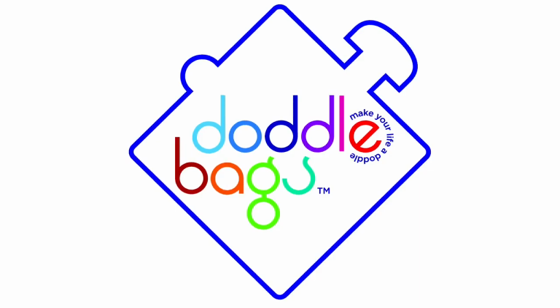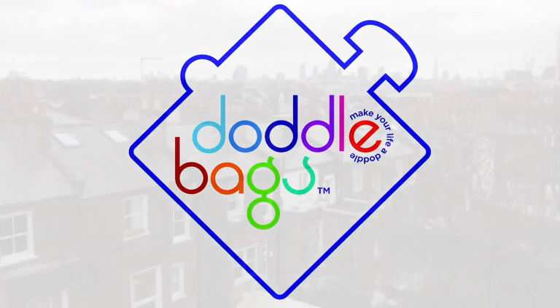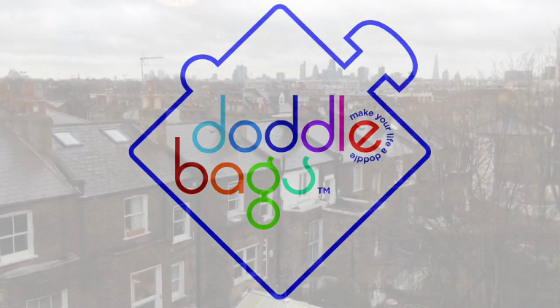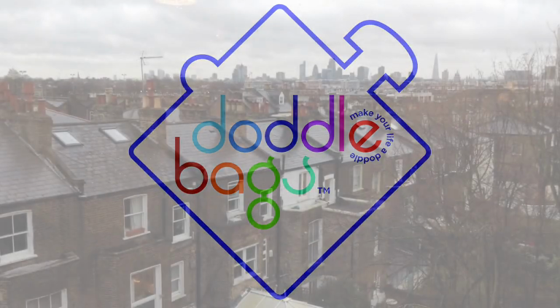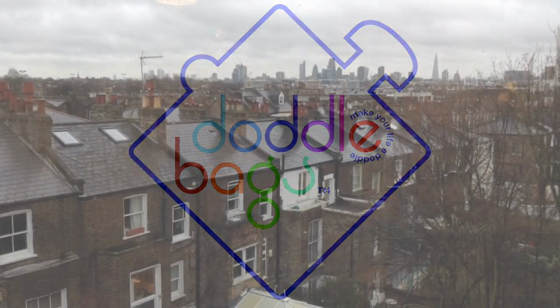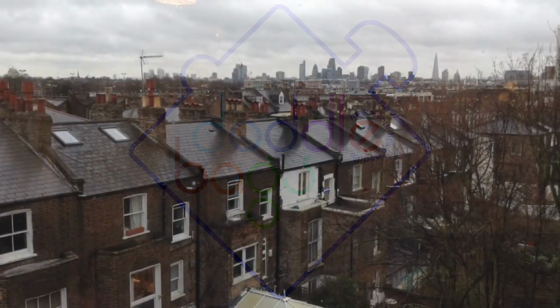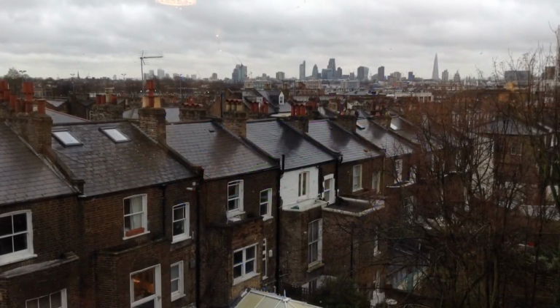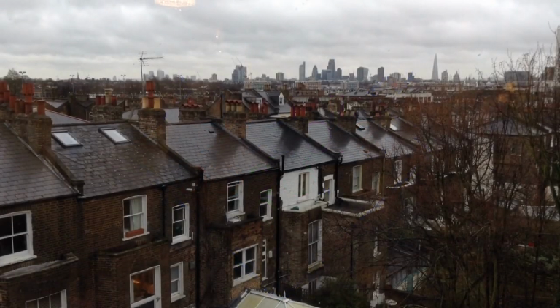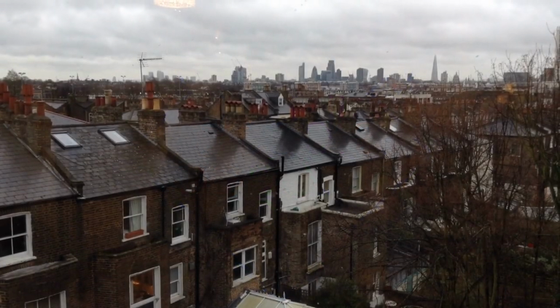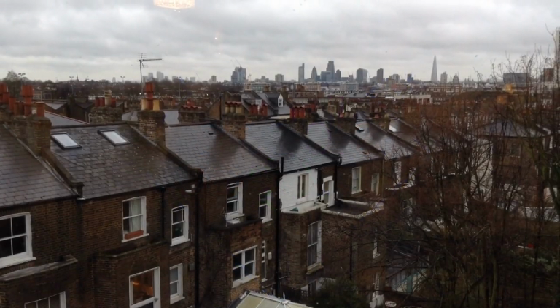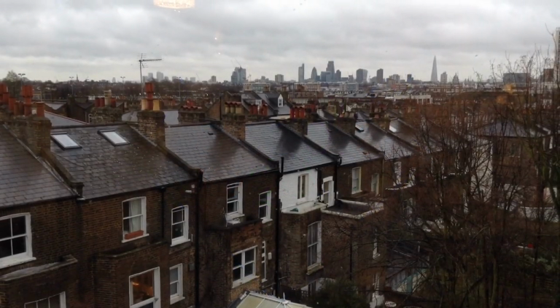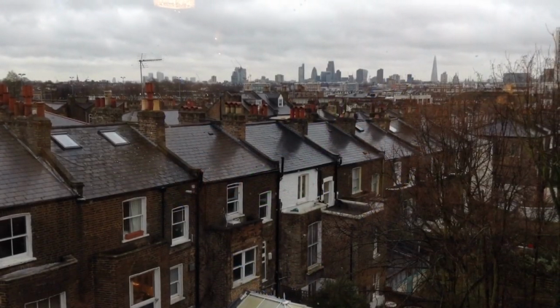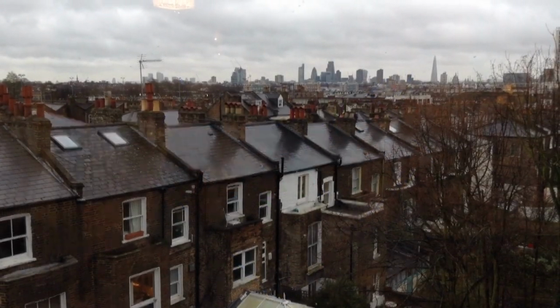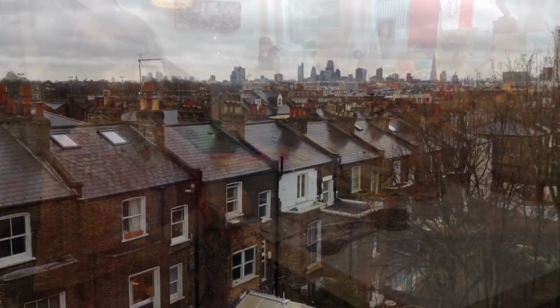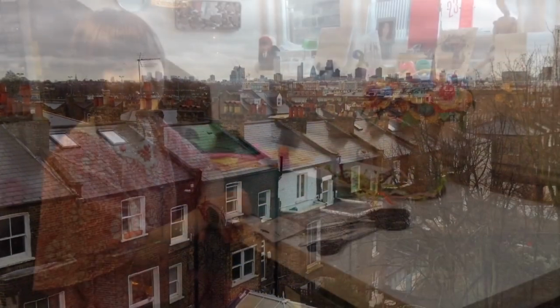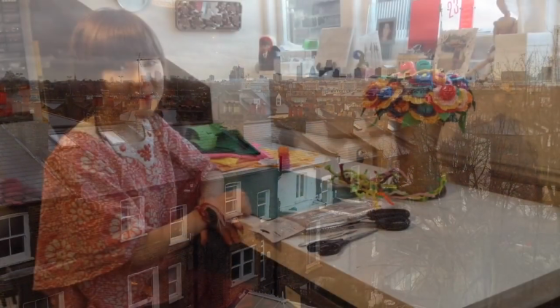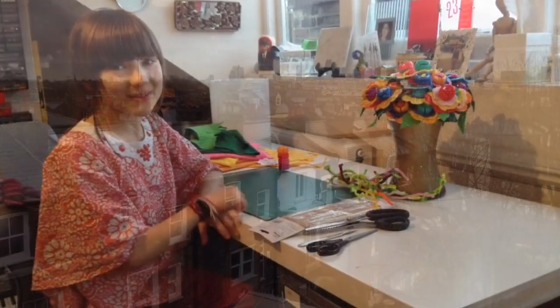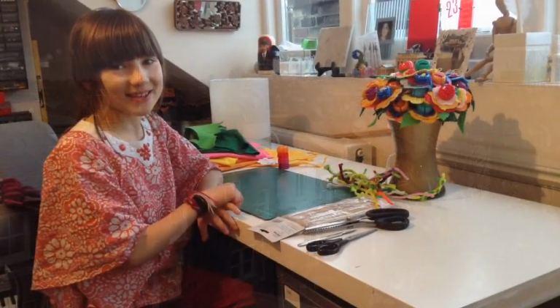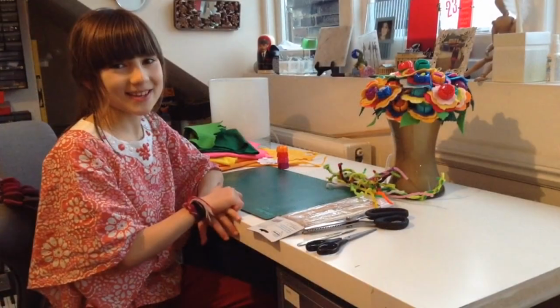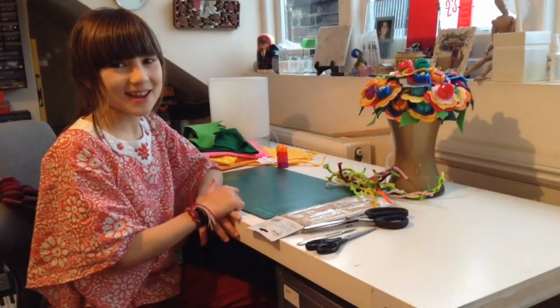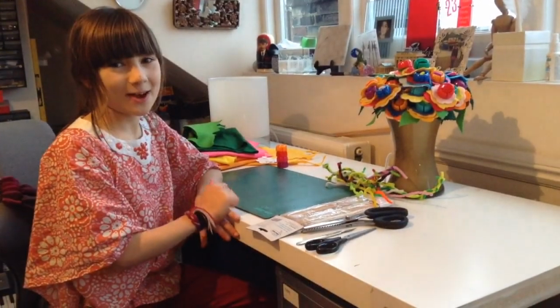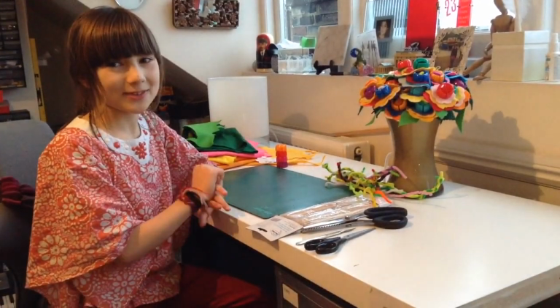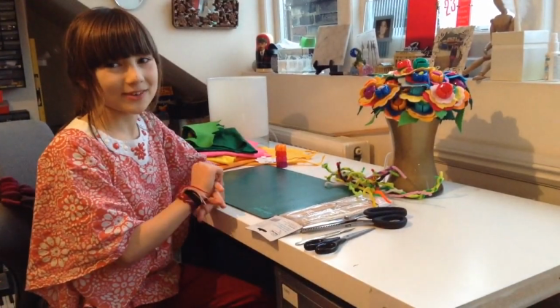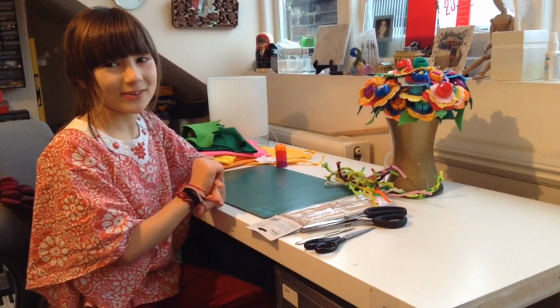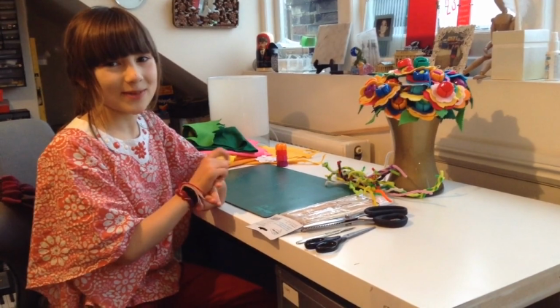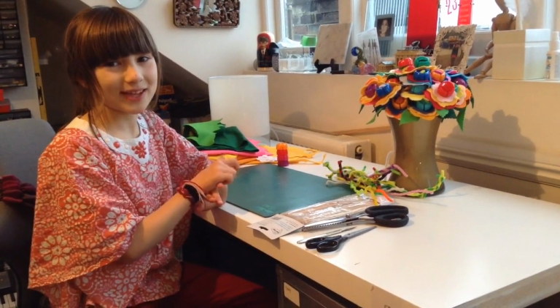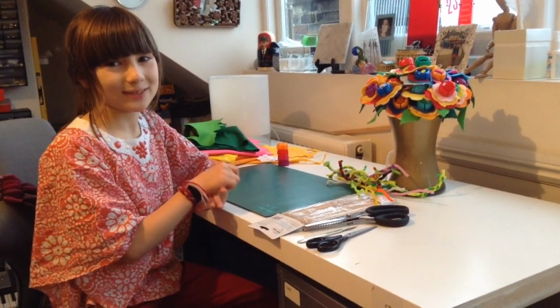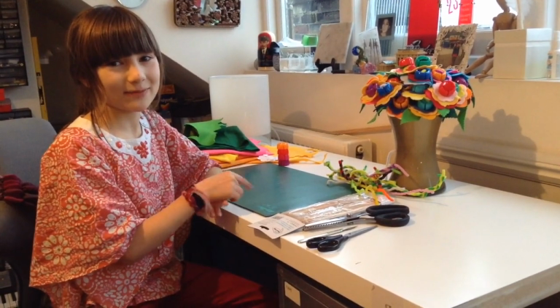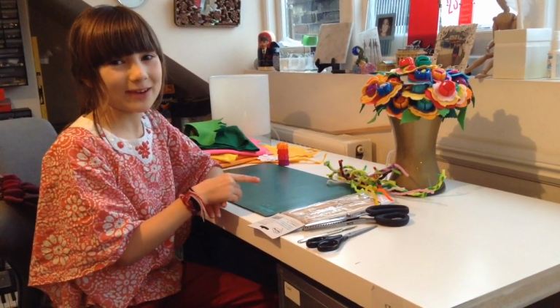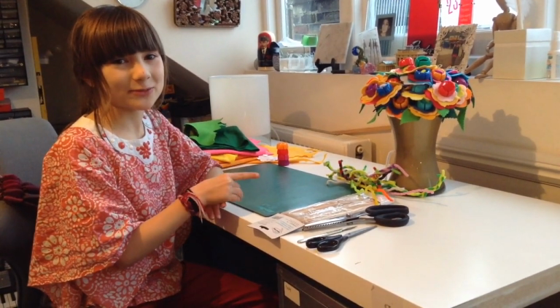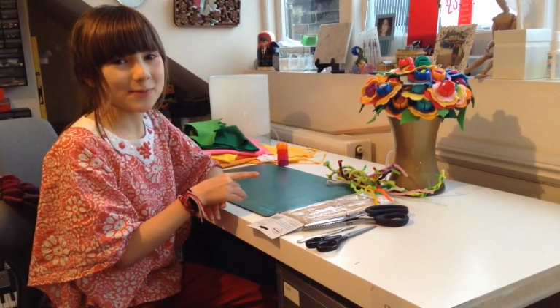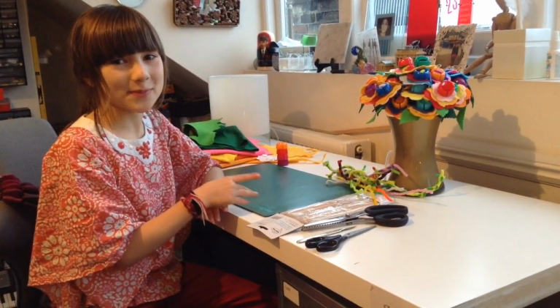It's a rainy day in London. I spend my Saturday afternoon making some flowers for mommy.